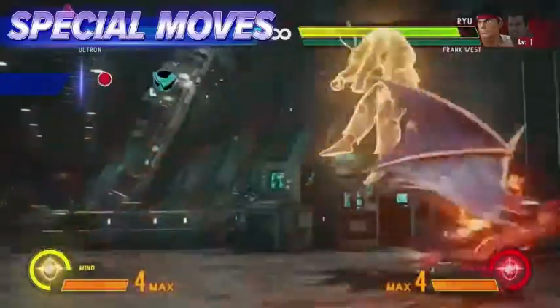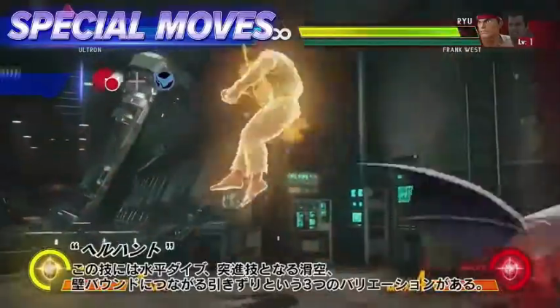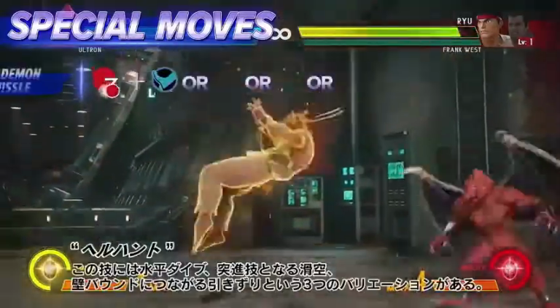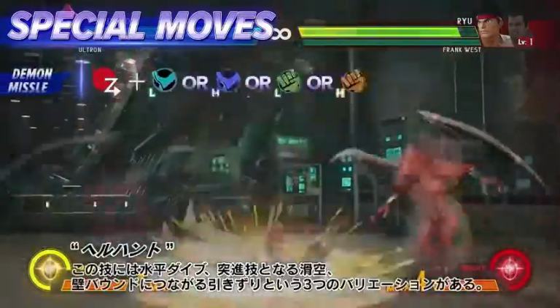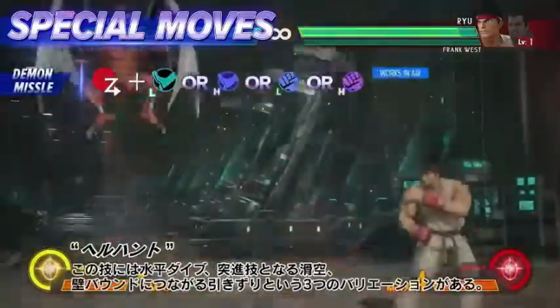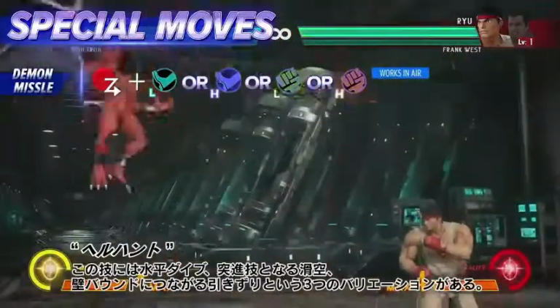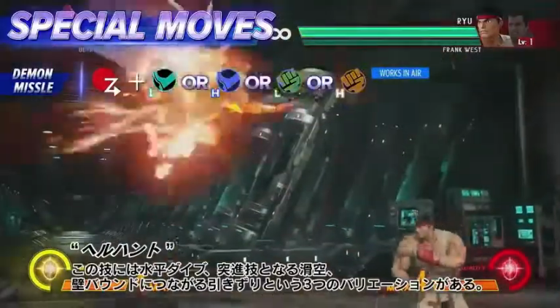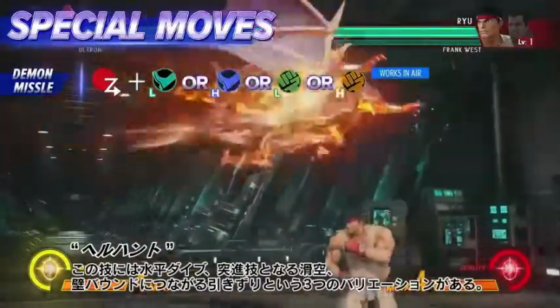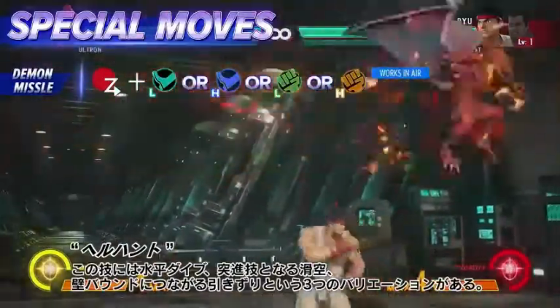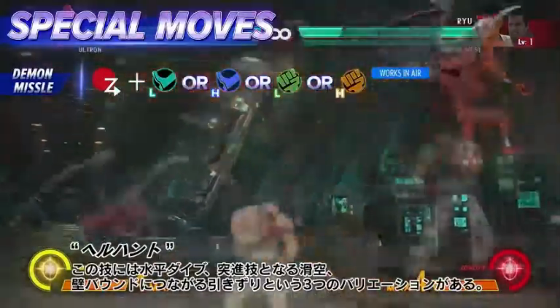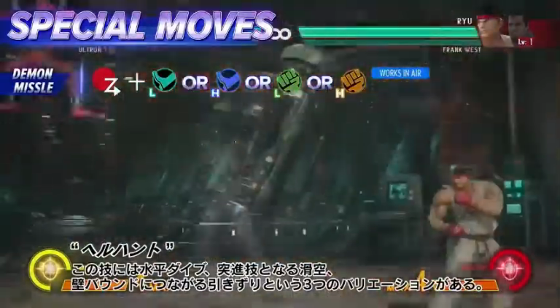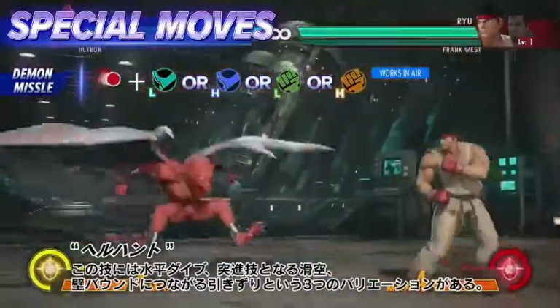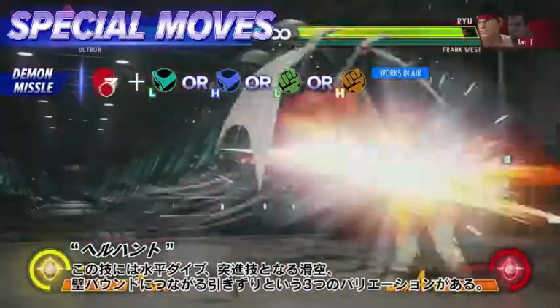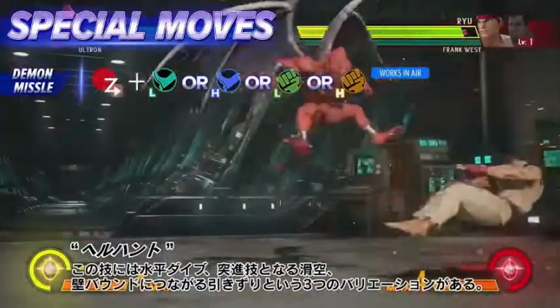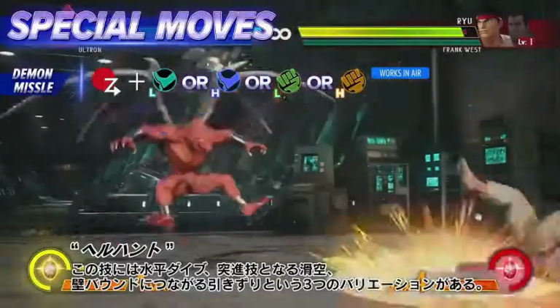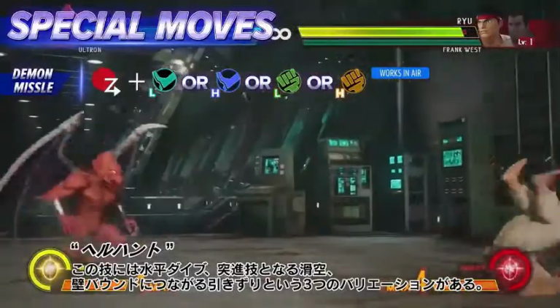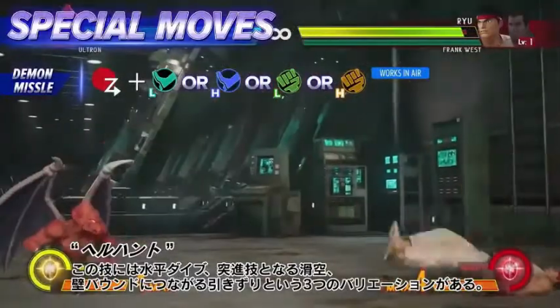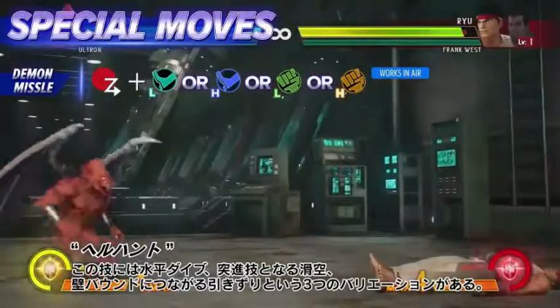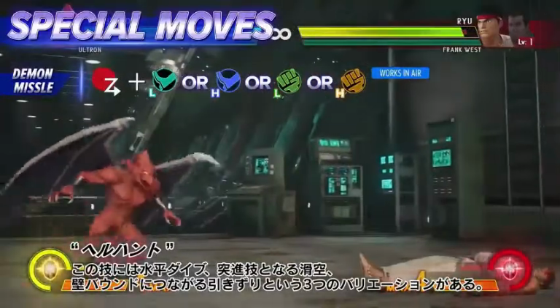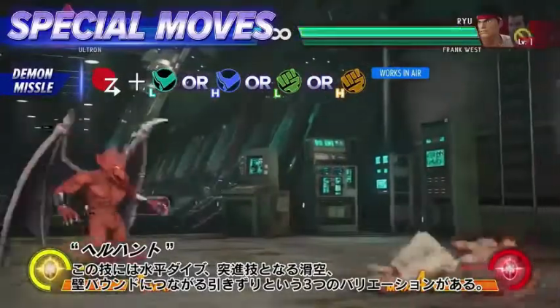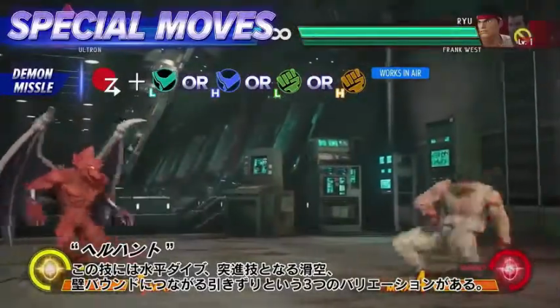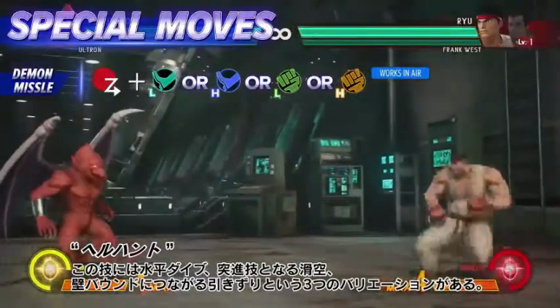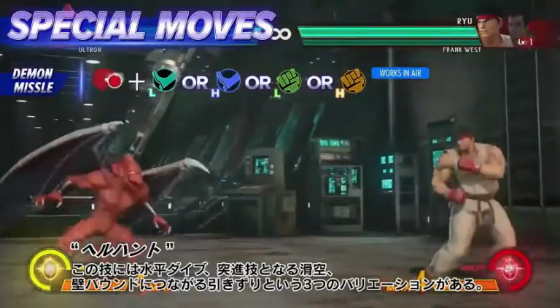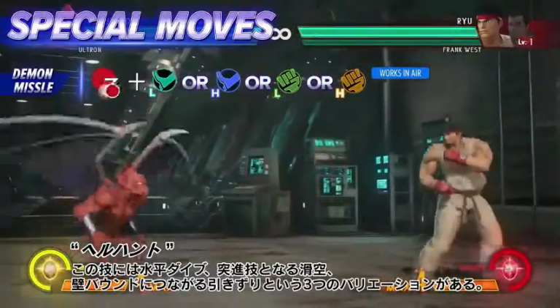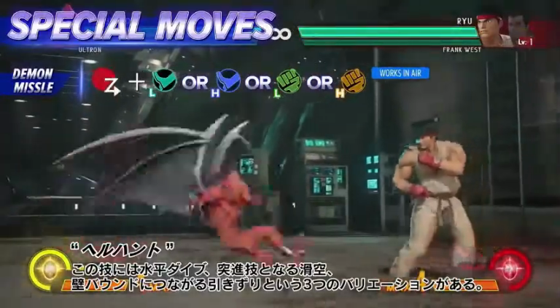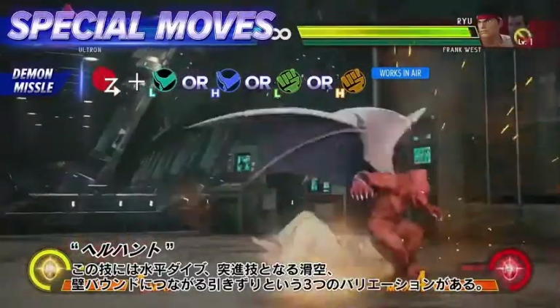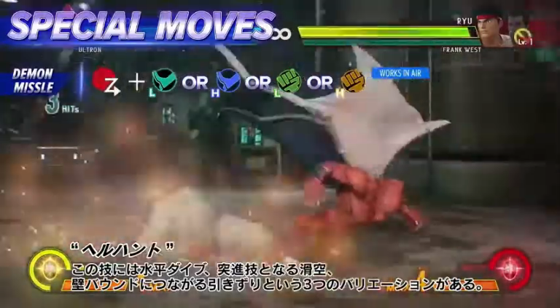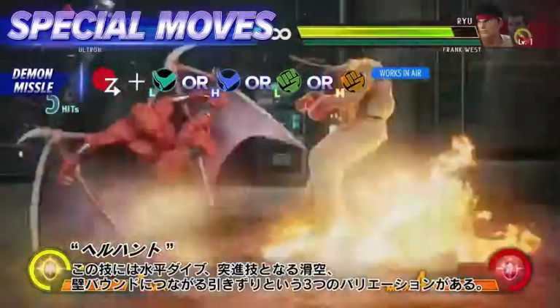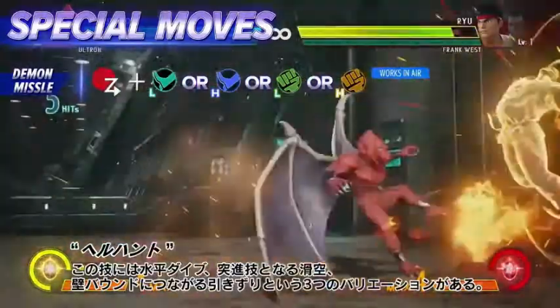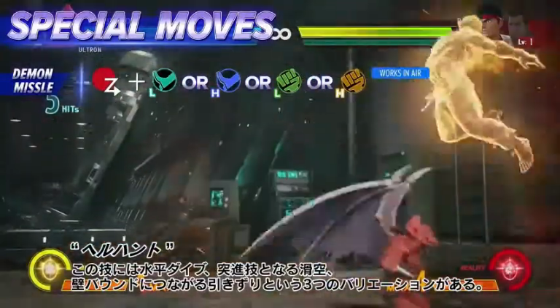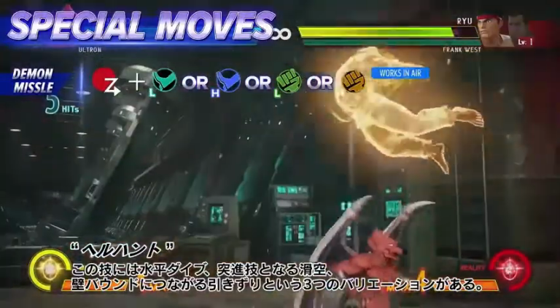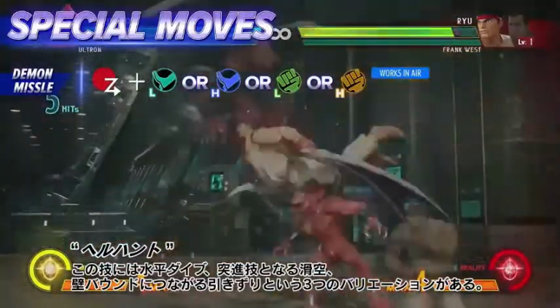This move has three very different variations: a horizontal dive, a chargeable swoop, and a drag that leads into a wall bounce.